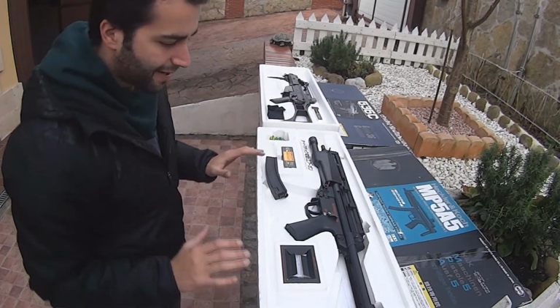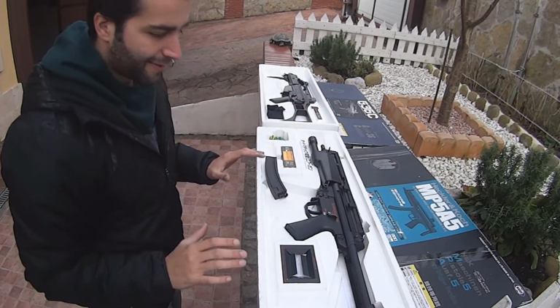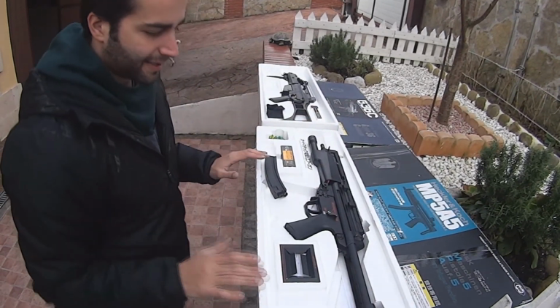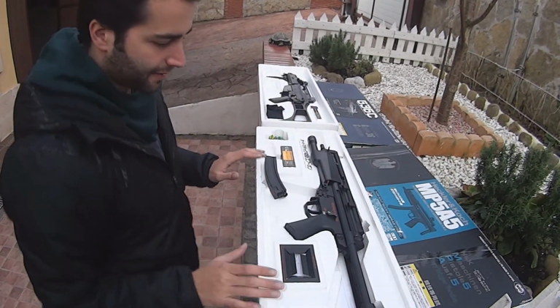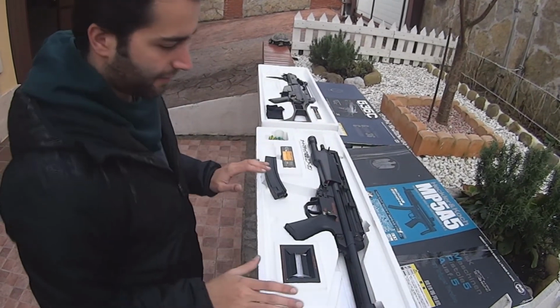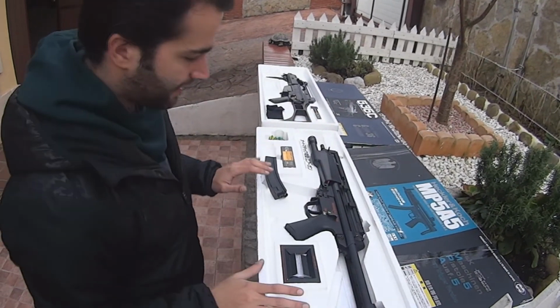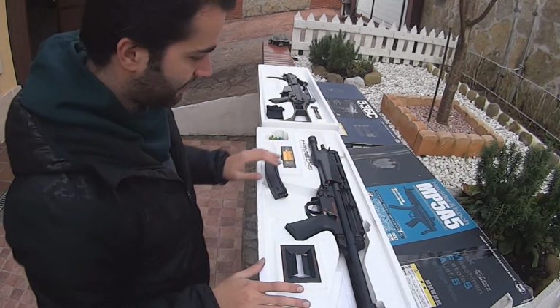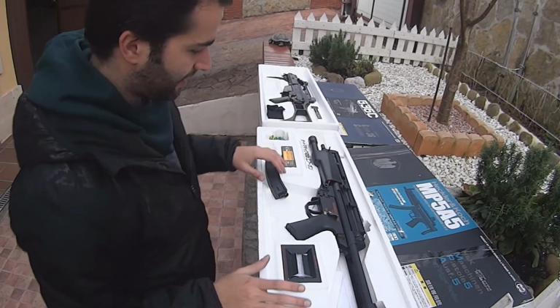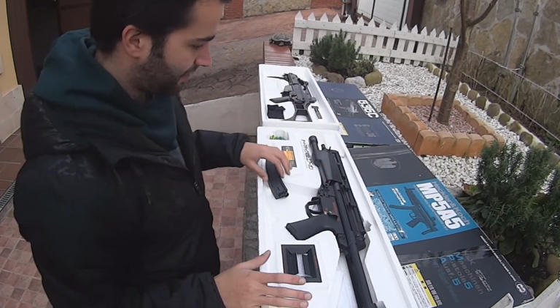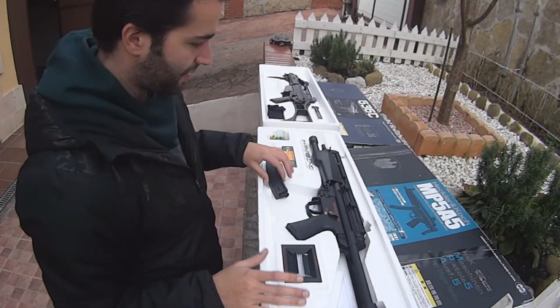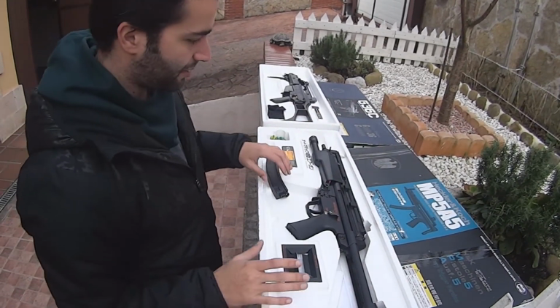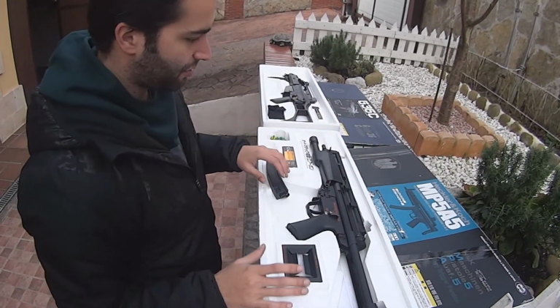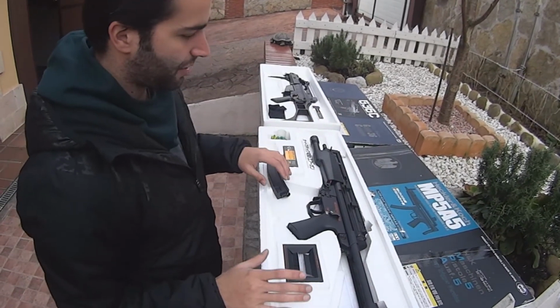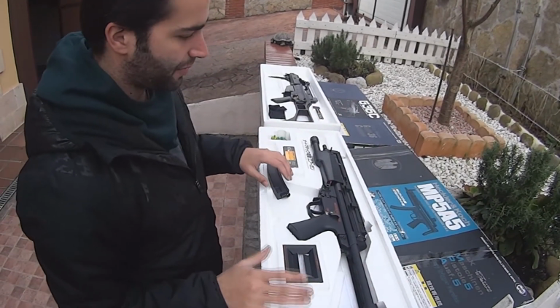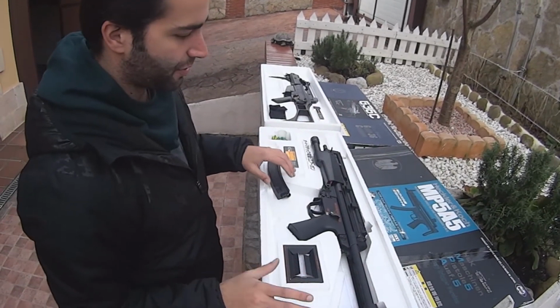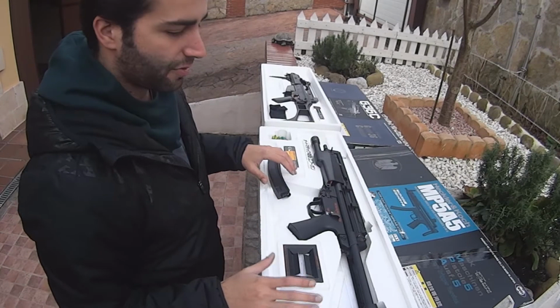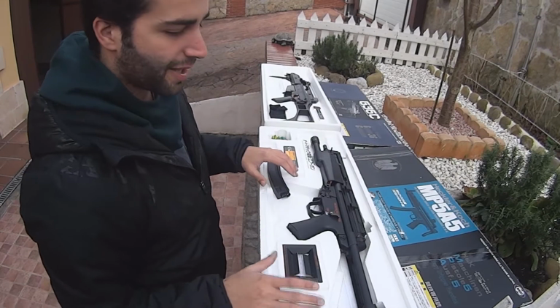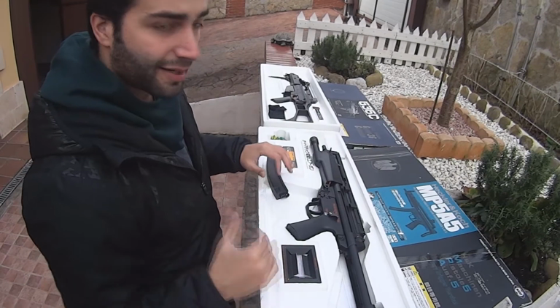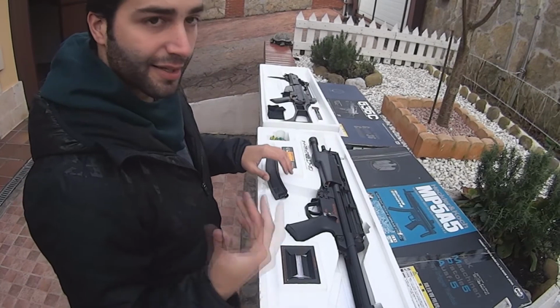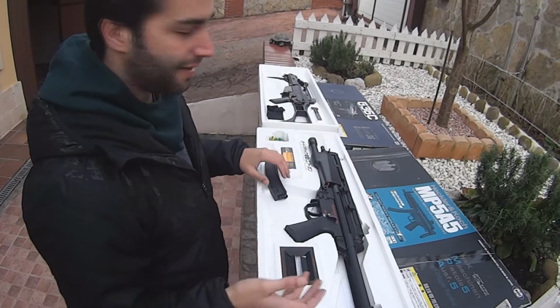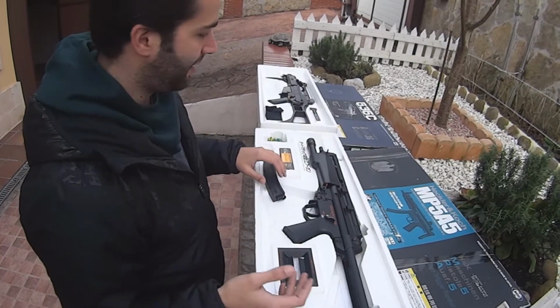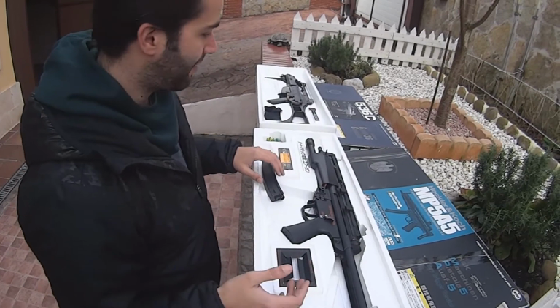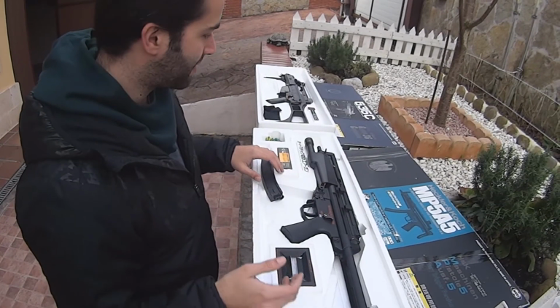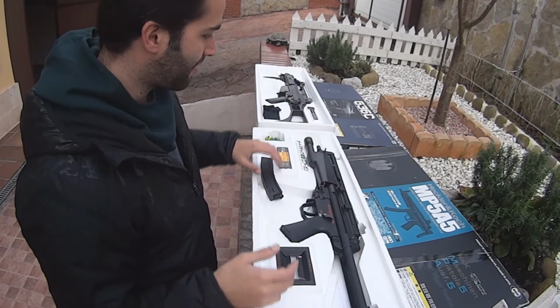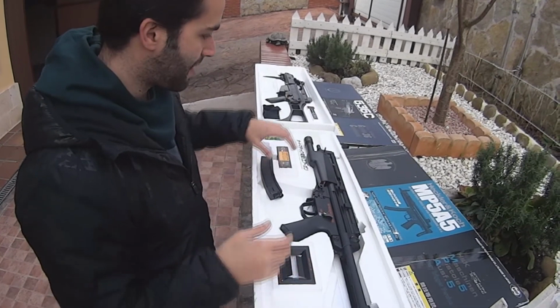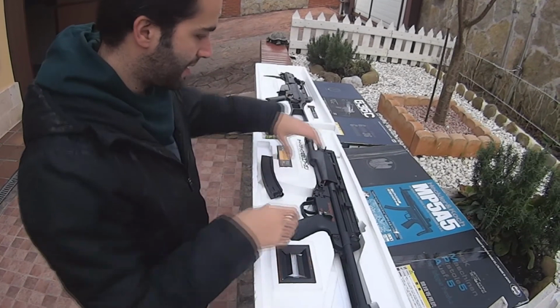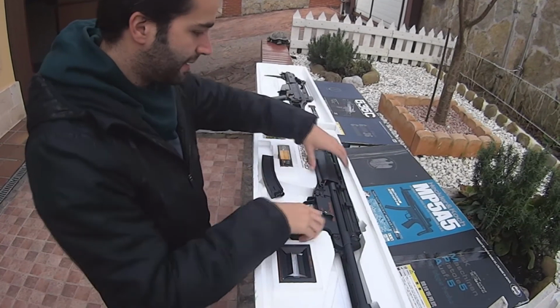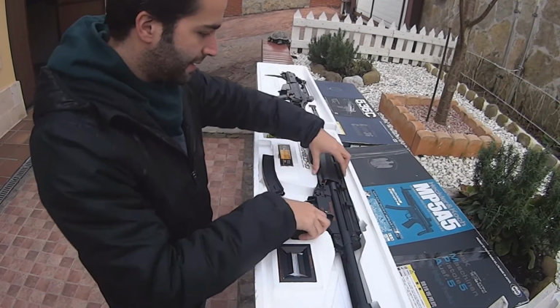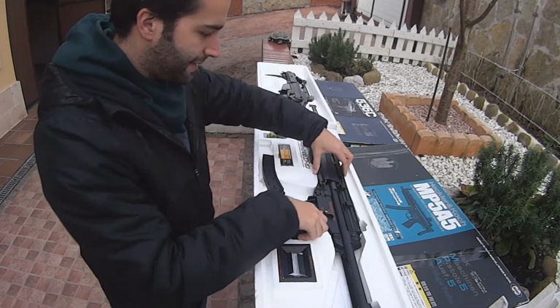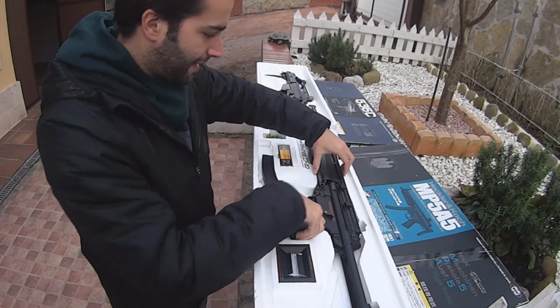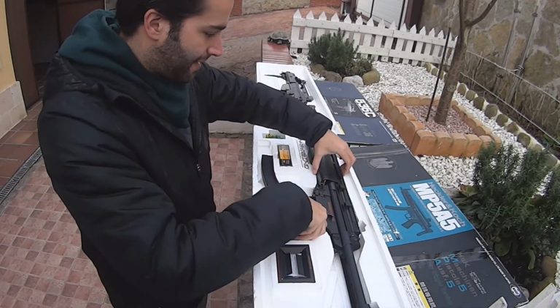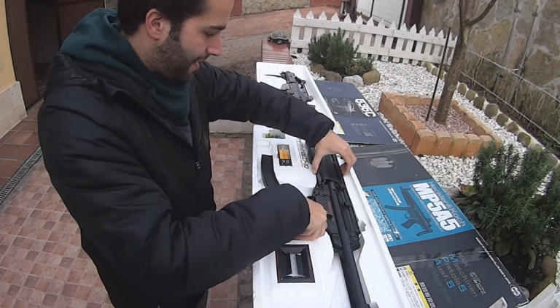Este arma está totalmente de serie y llega bastante lejos. Hay sitios en los que yo pienso que no me va a dar y la verdad es que el arma da, llega hasta ahí.